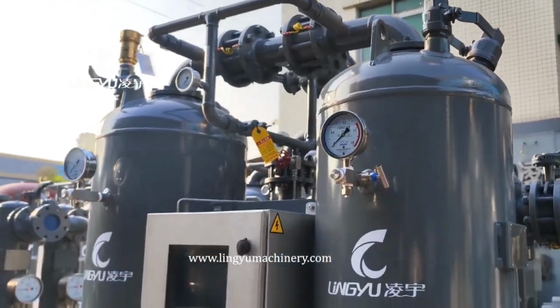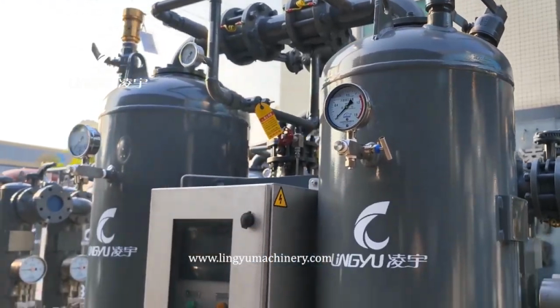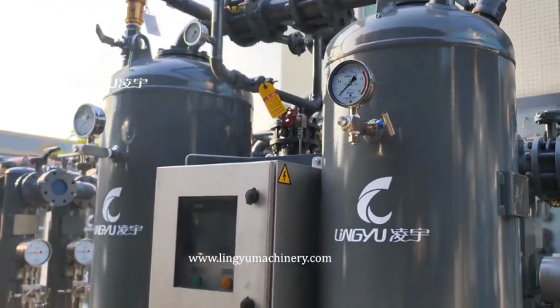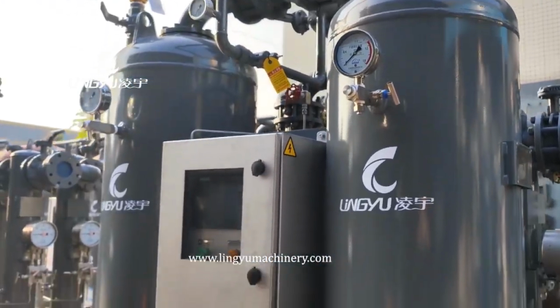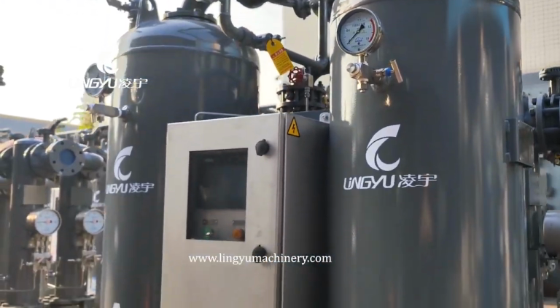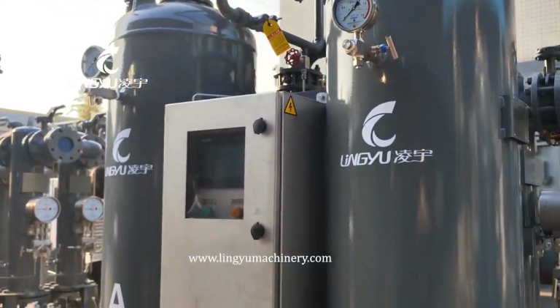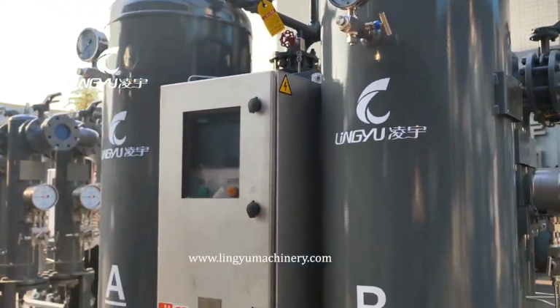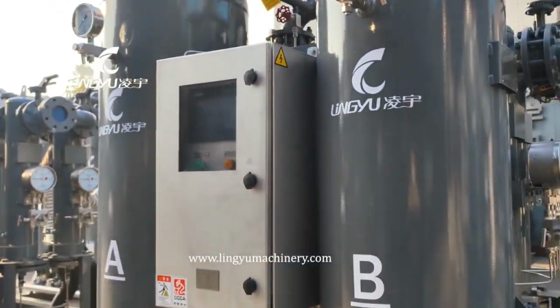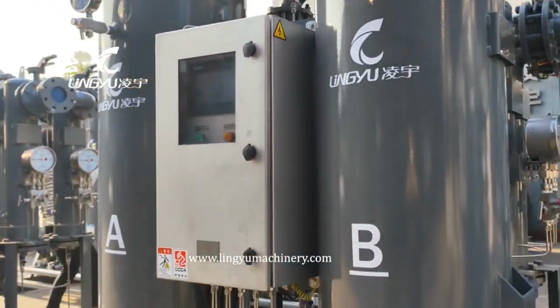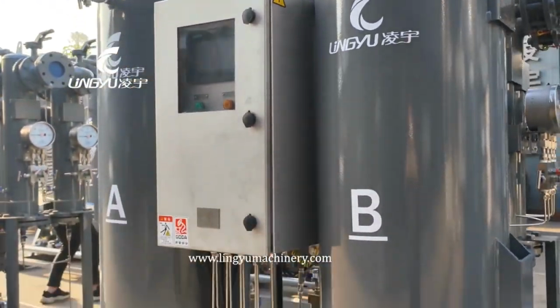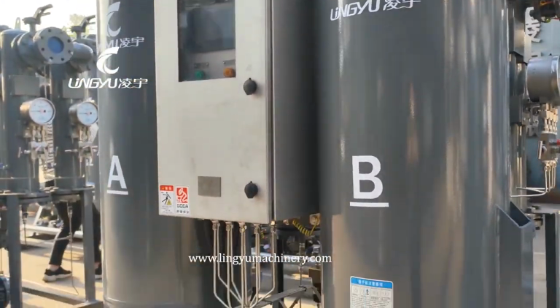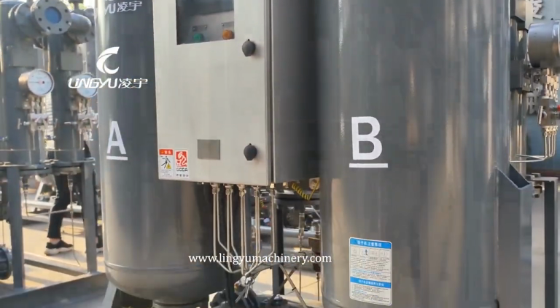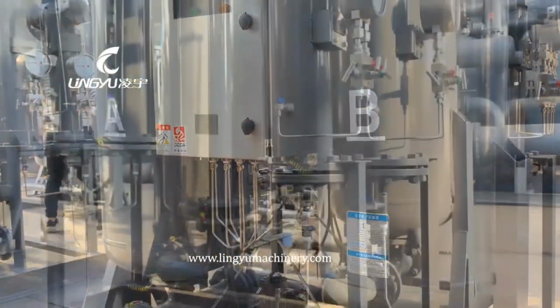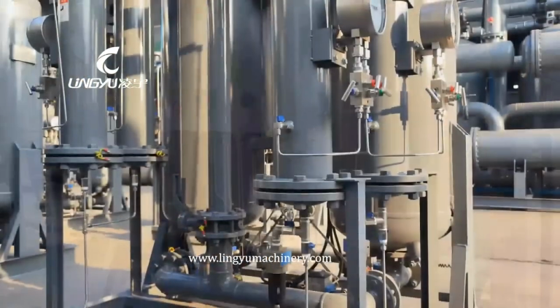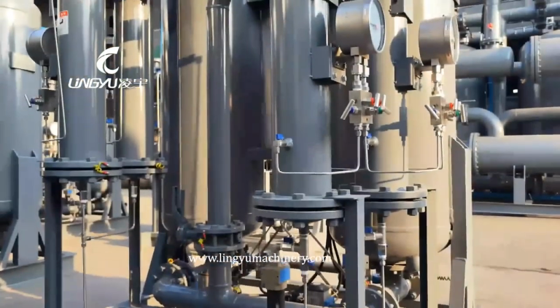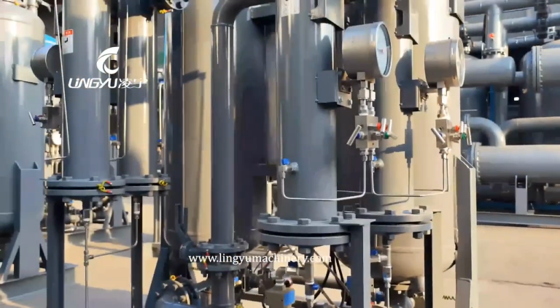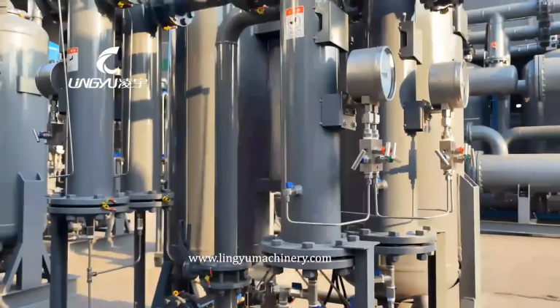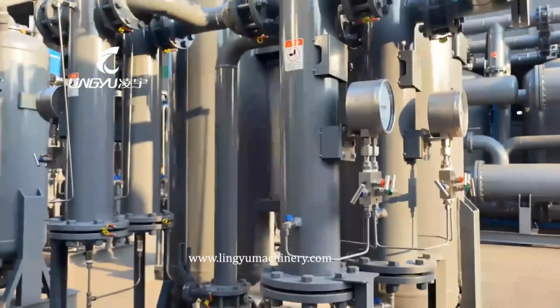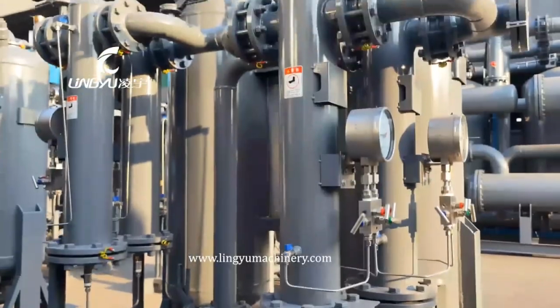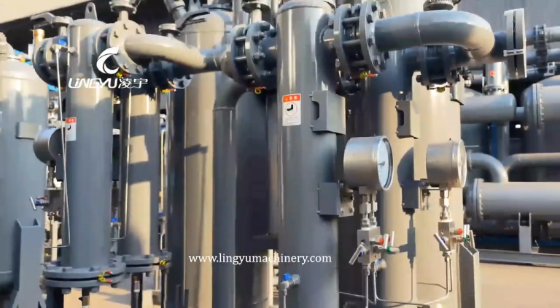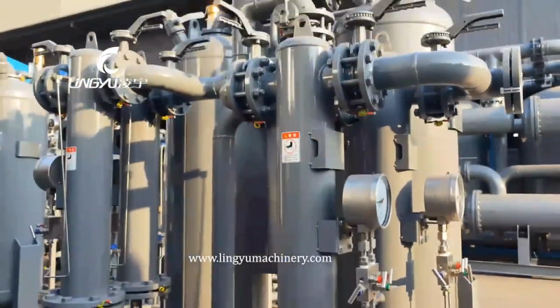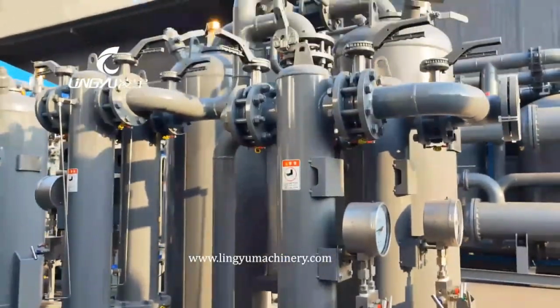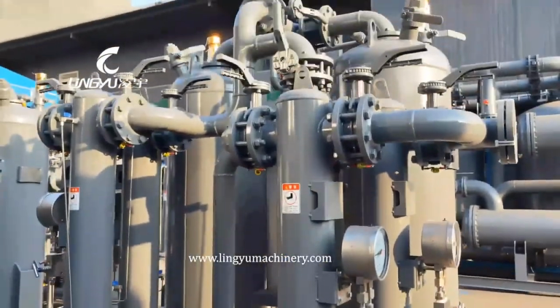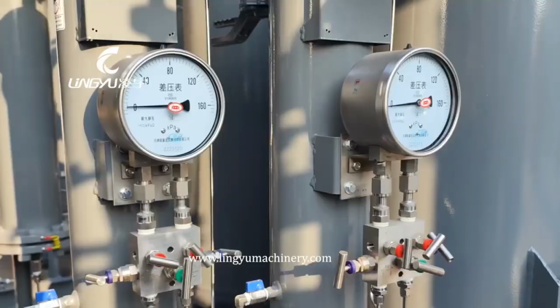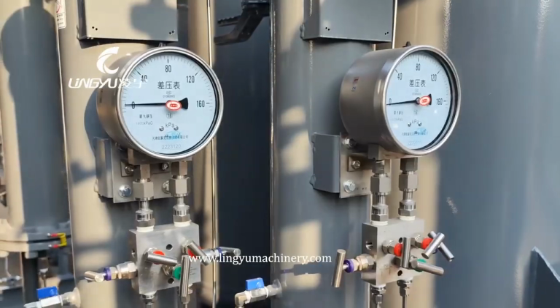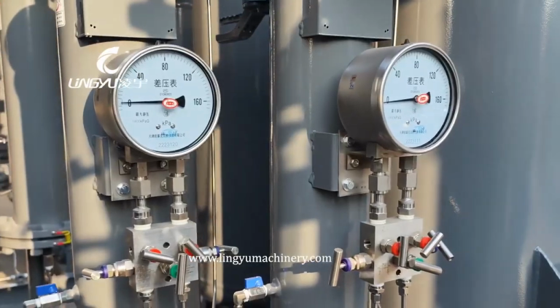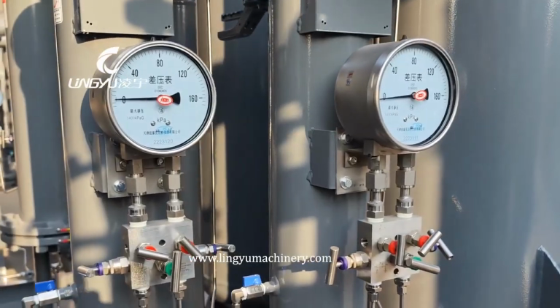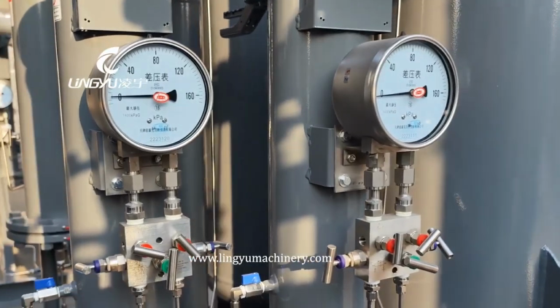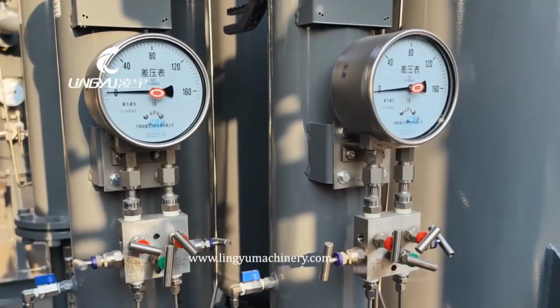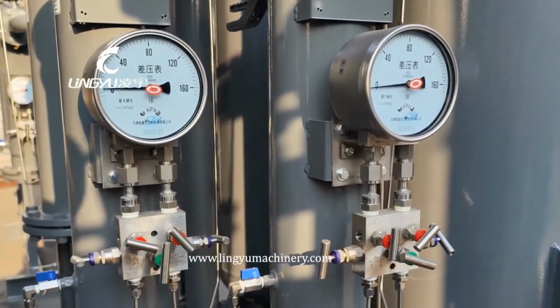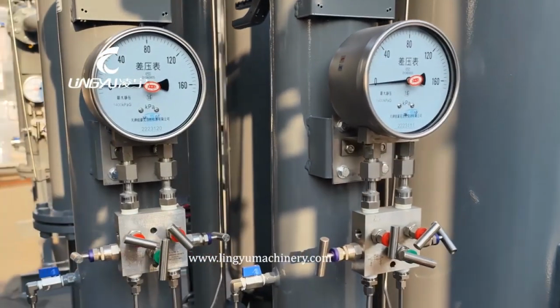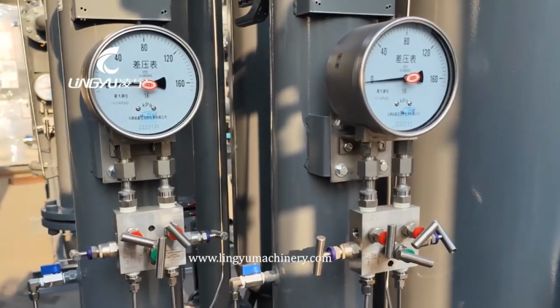We can also customize many other special desiccant dryers and refrigerated air dryers. Thanks for watching. Welcome to contact us.